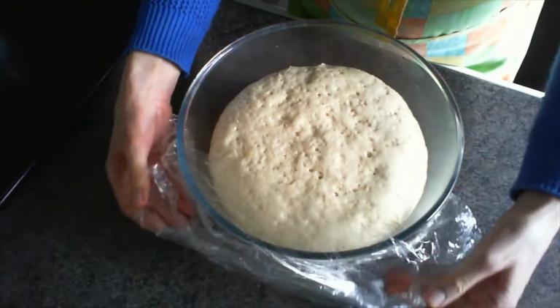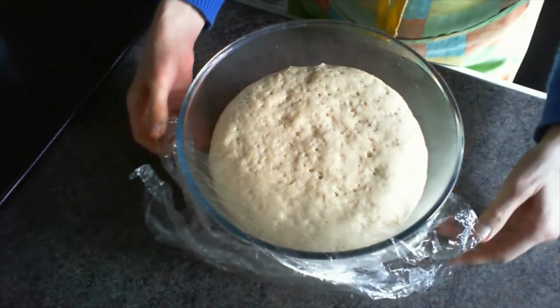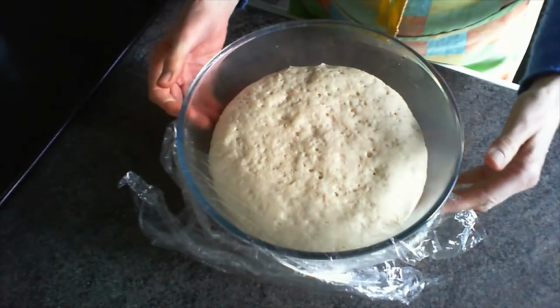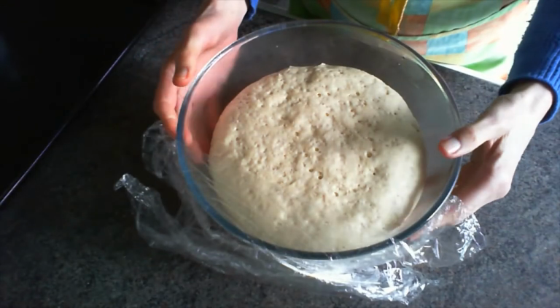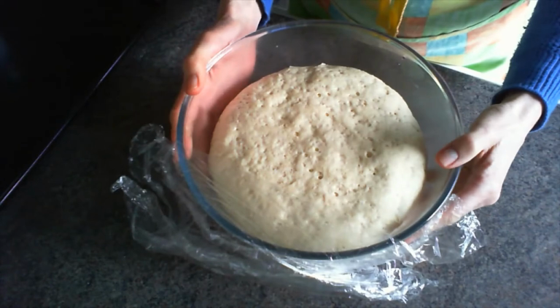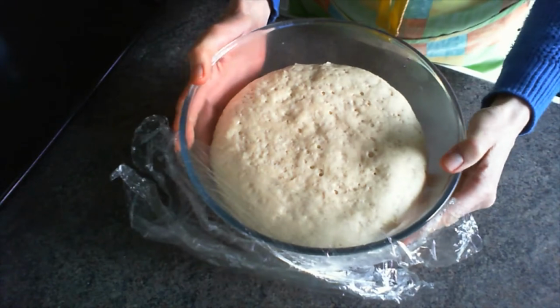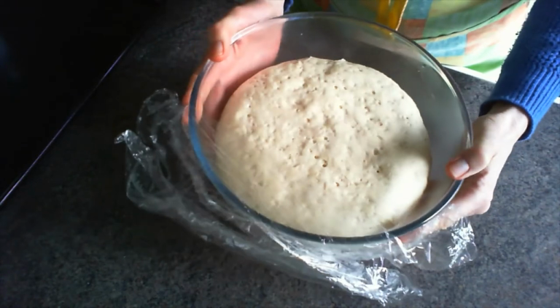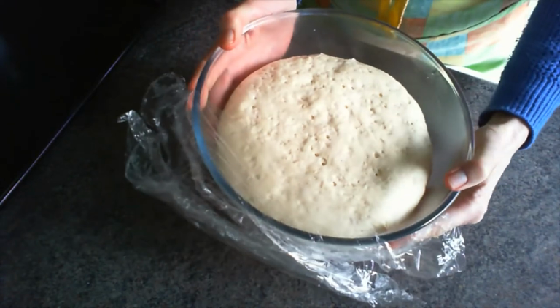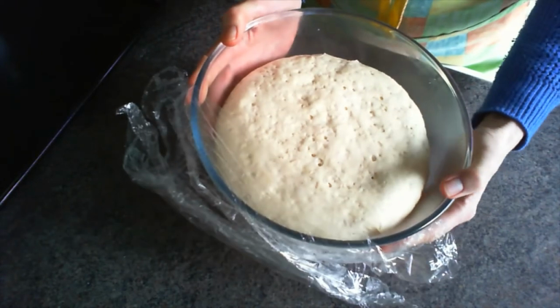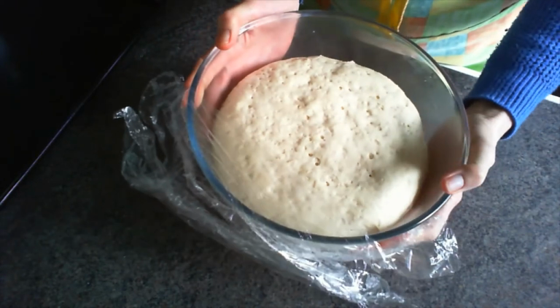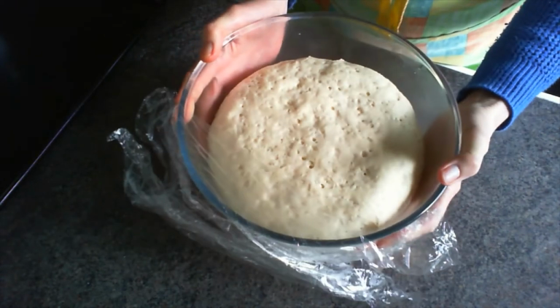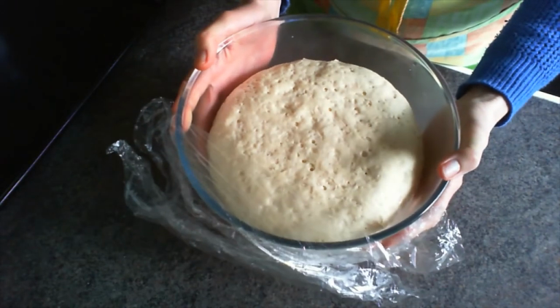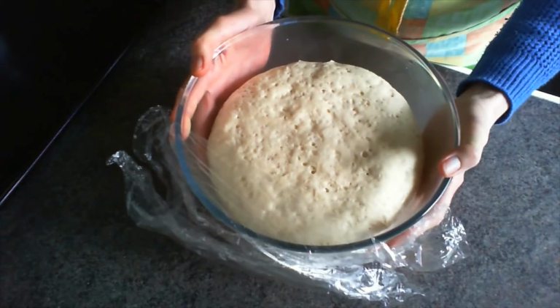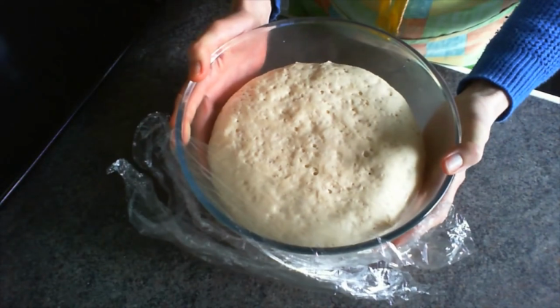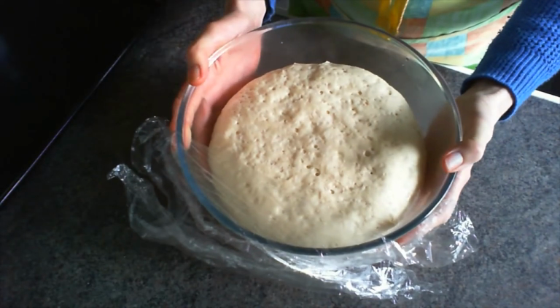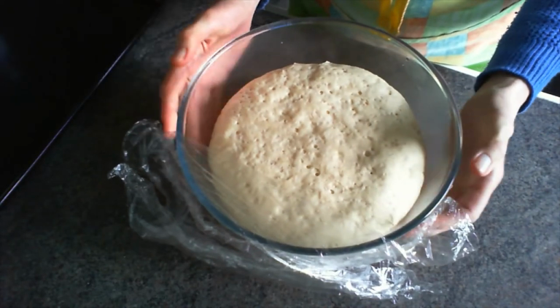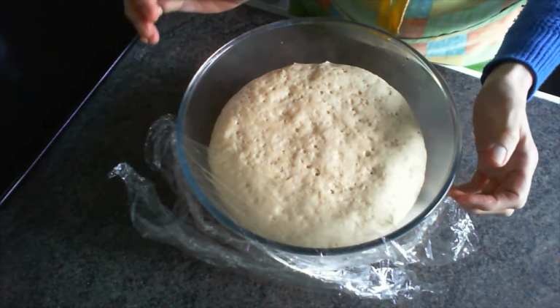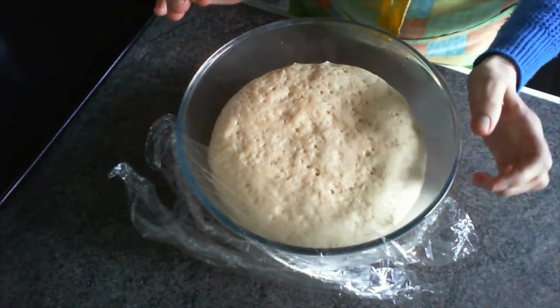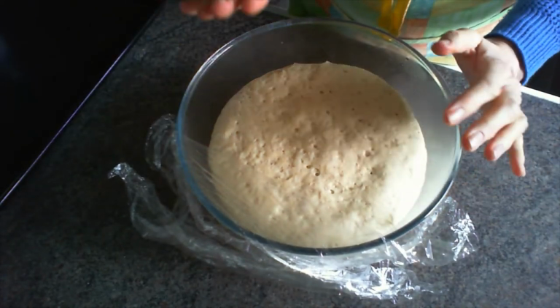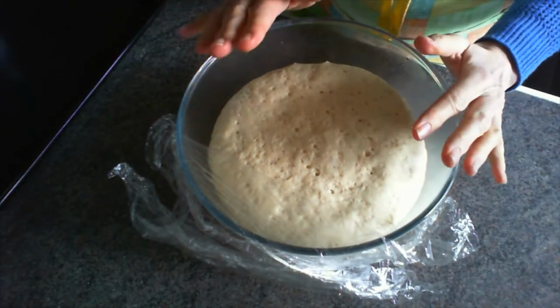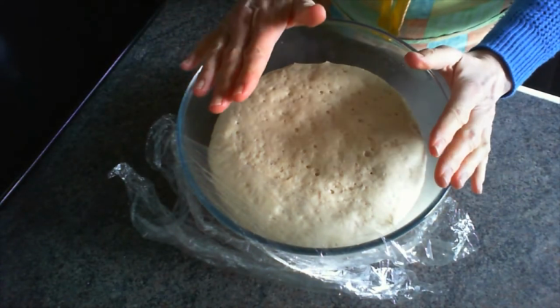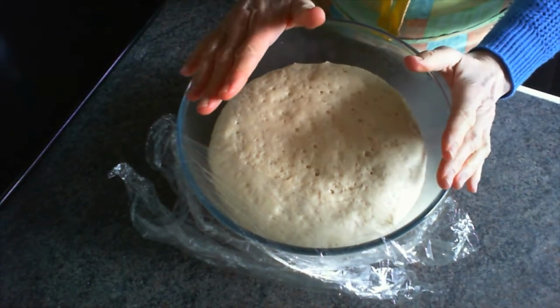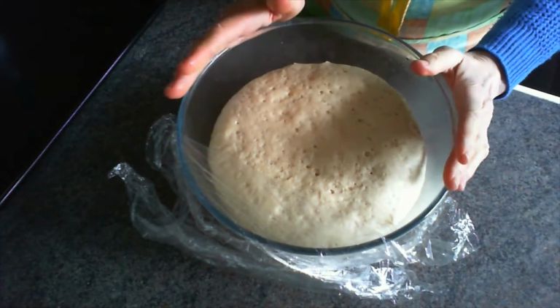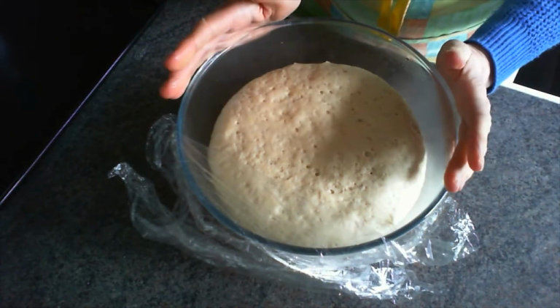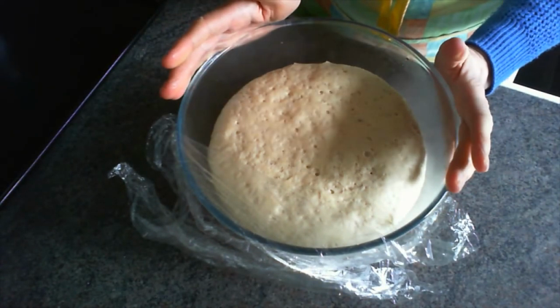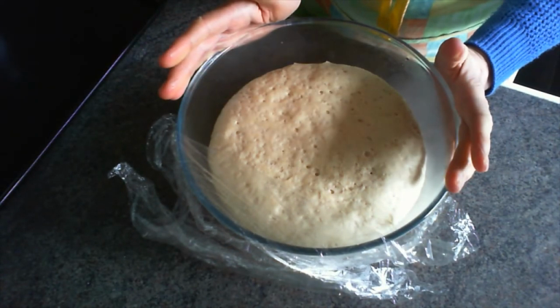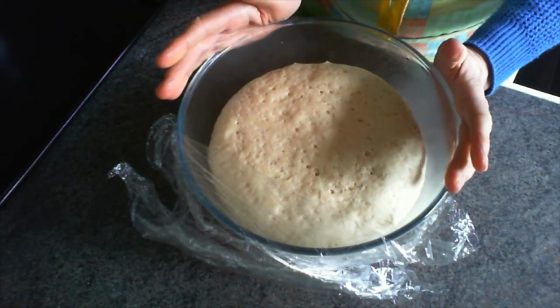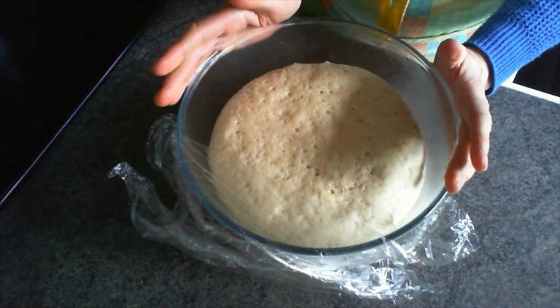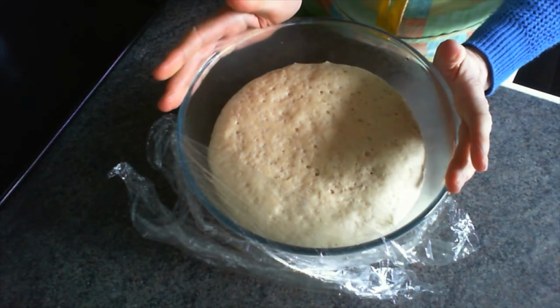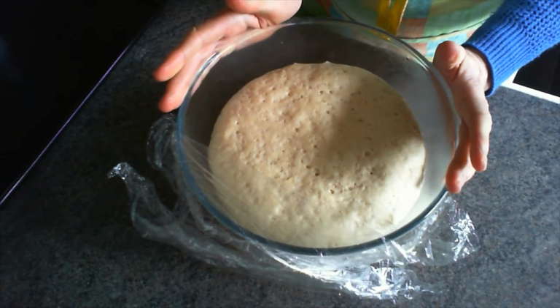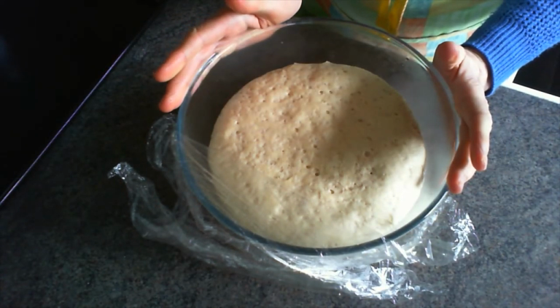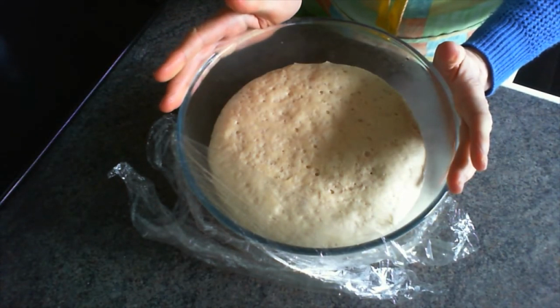There's the dough all risen beautifully and now we're ready to knock it back and form the rolls.